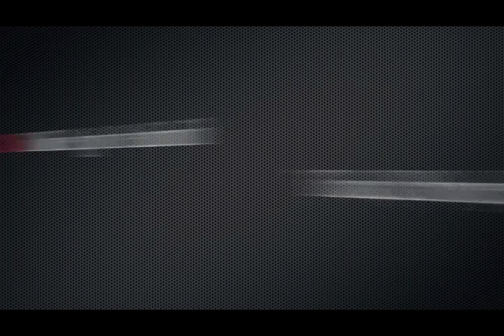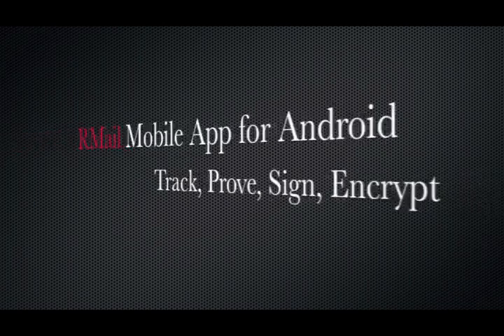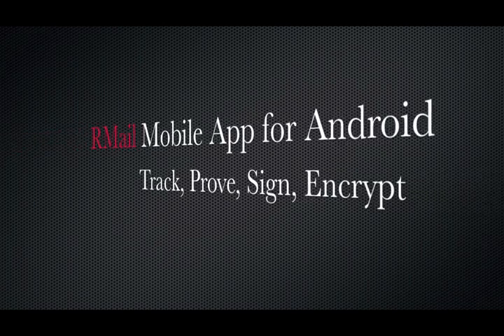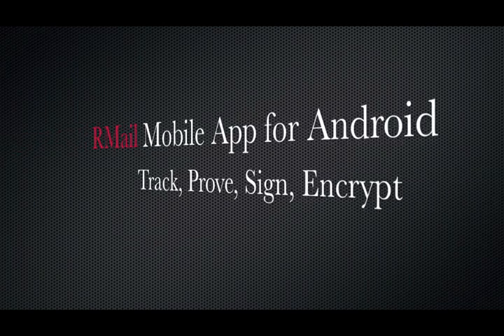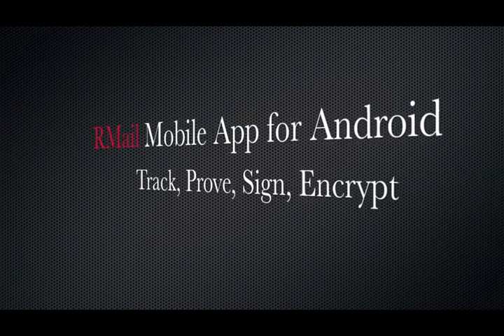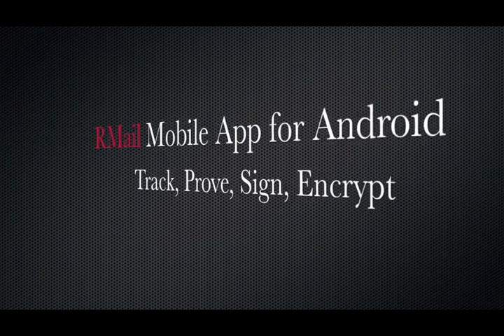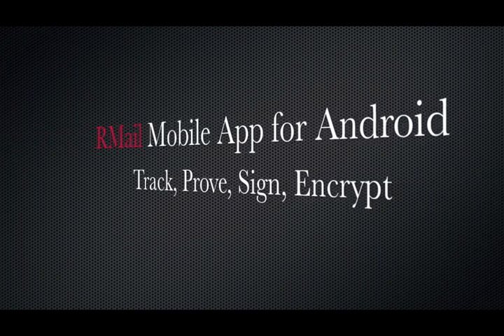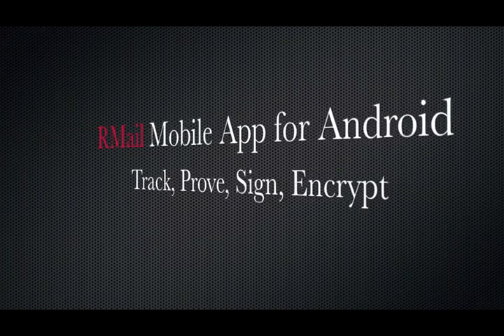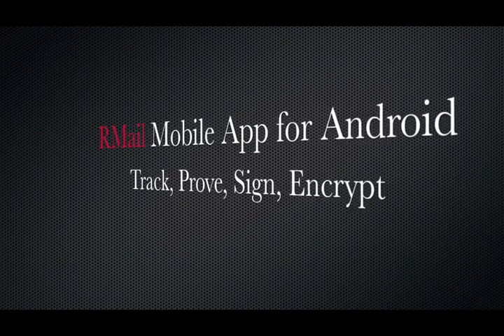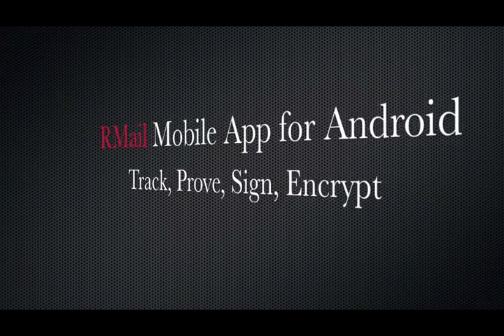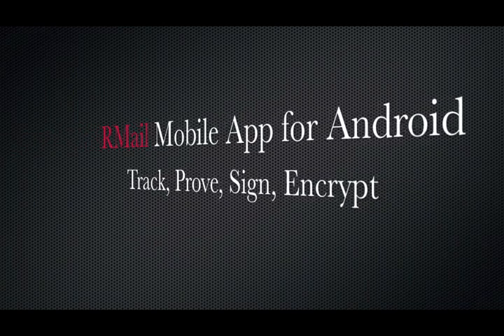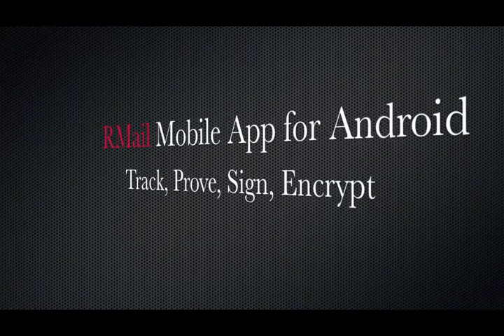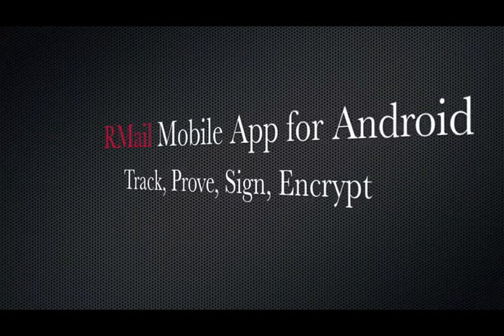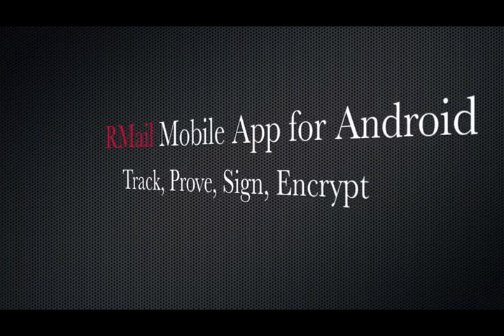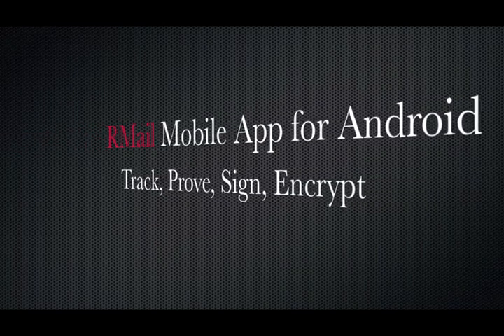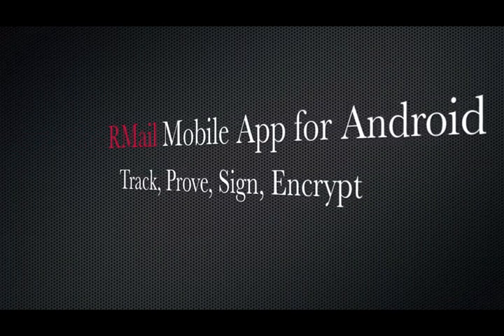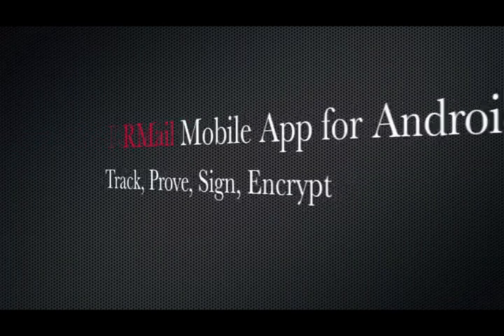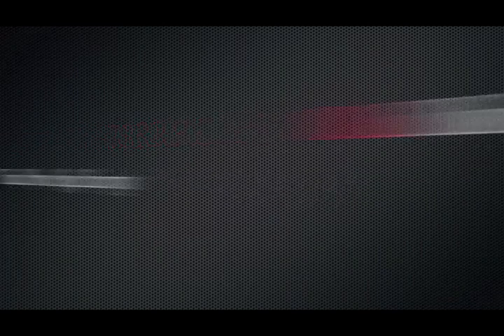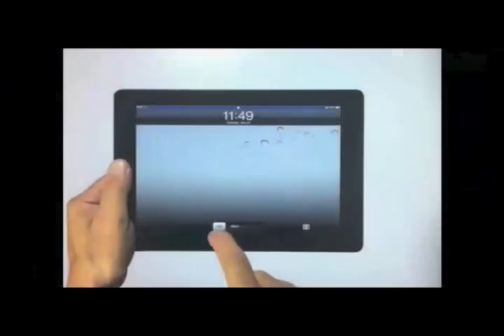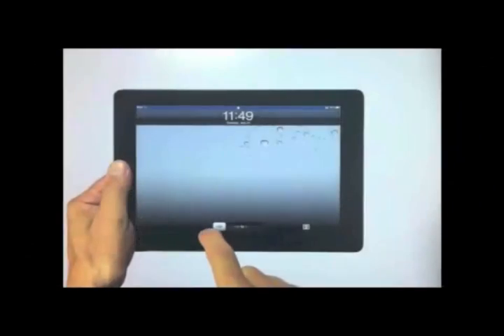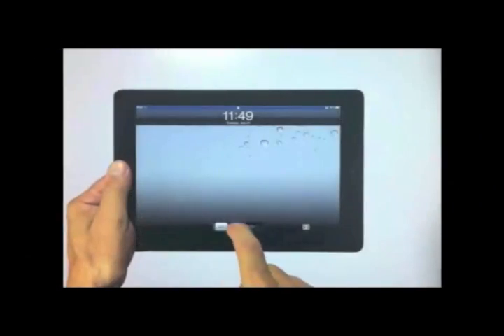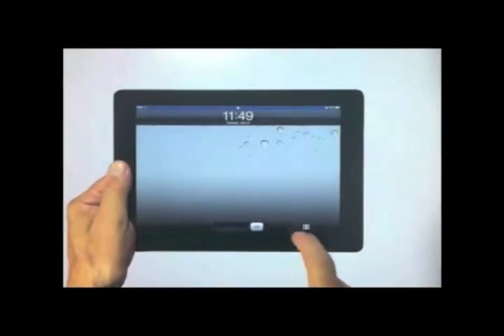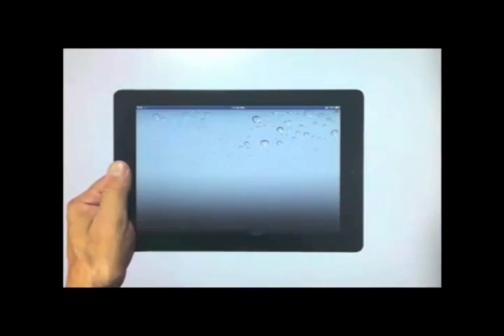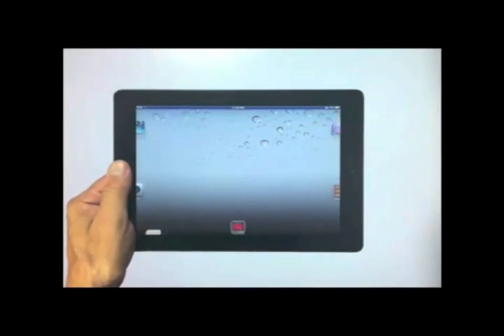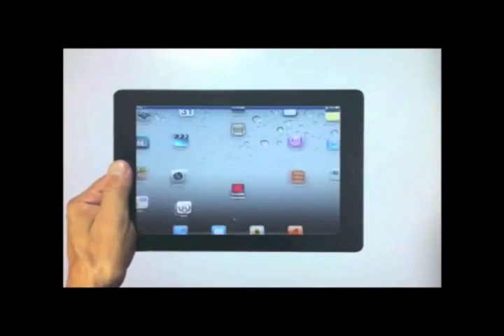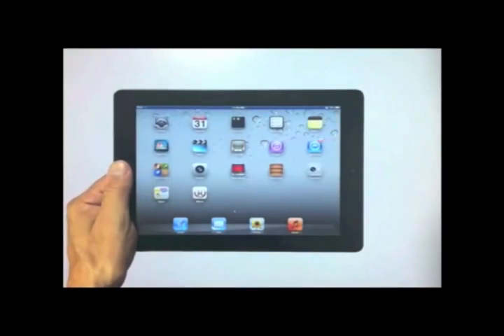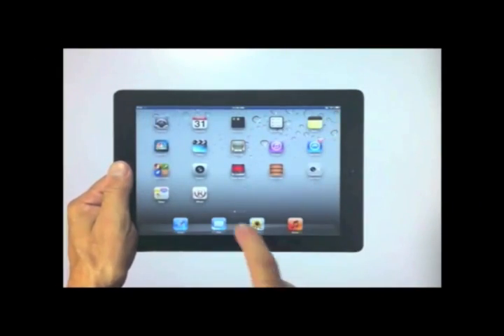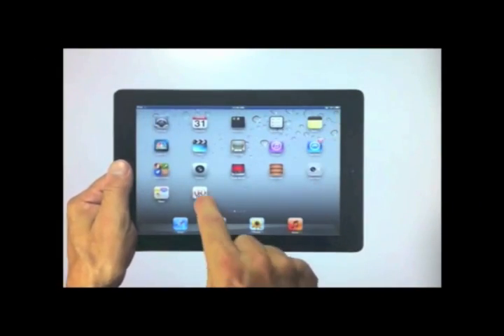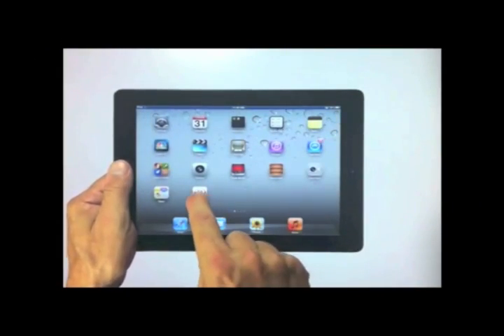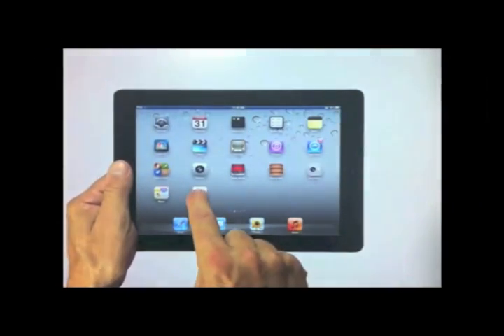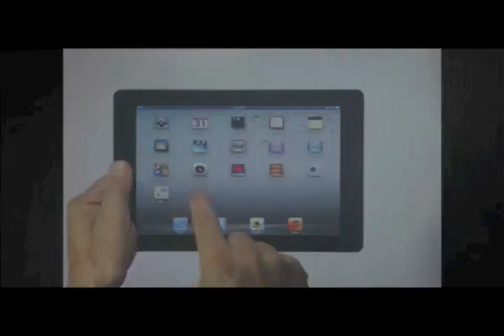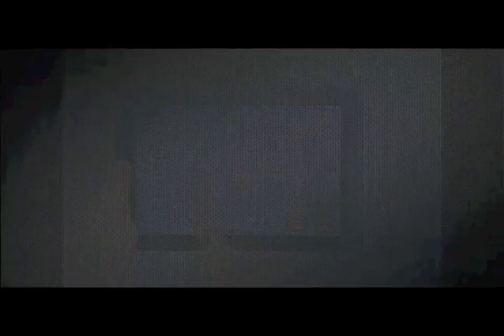The R-Mail mobile app. Track, prove, sign, and encrypt your emails and attachments on the go.